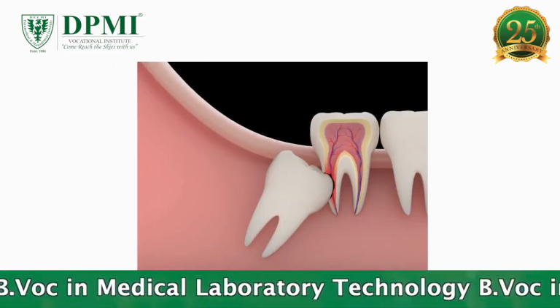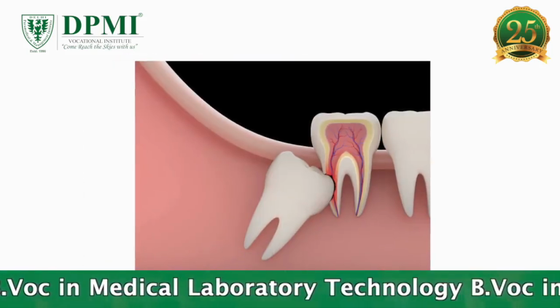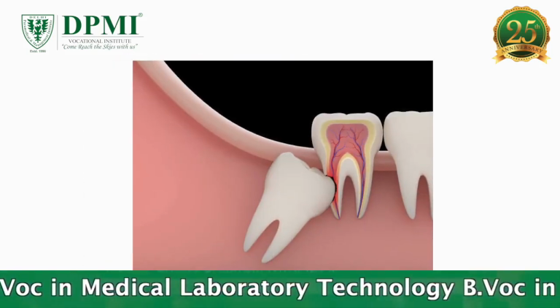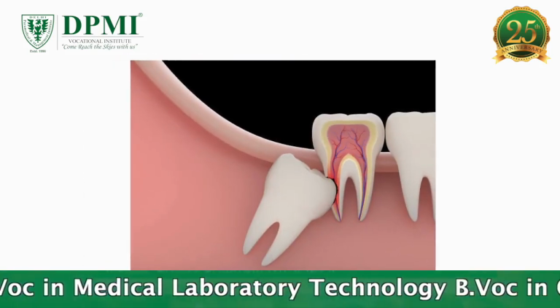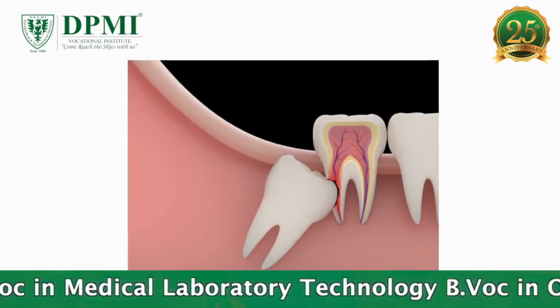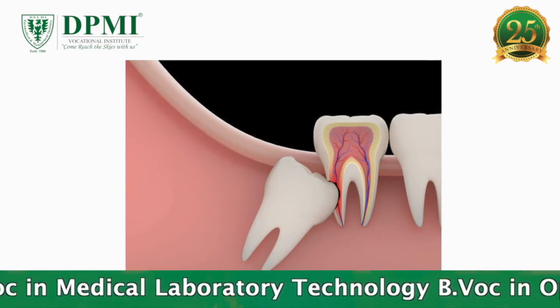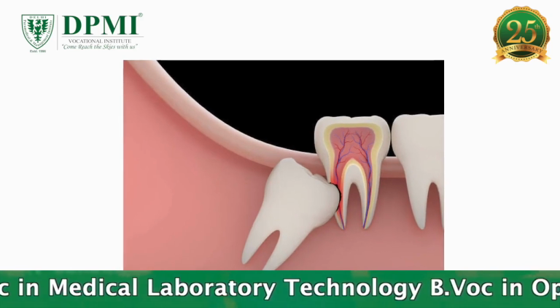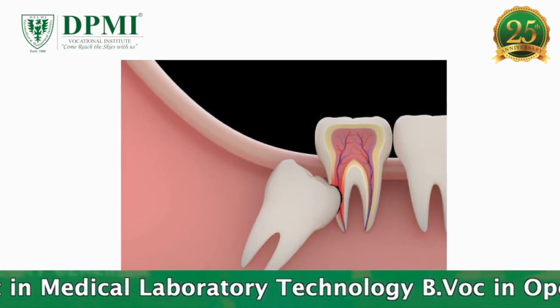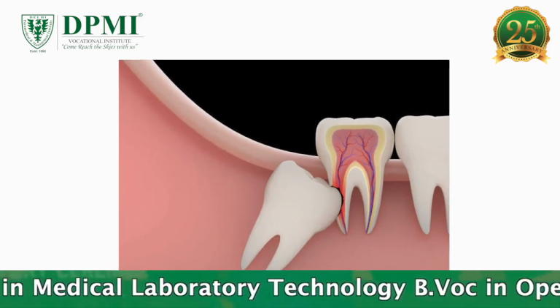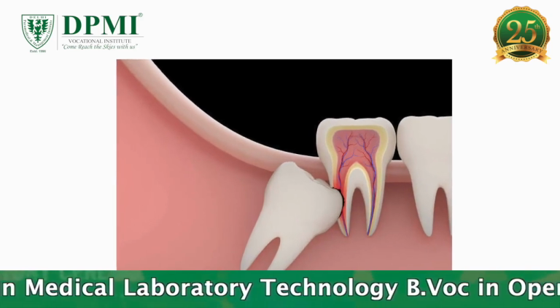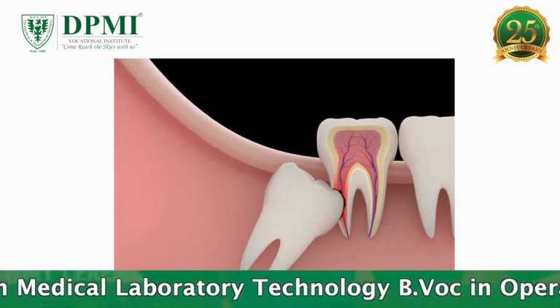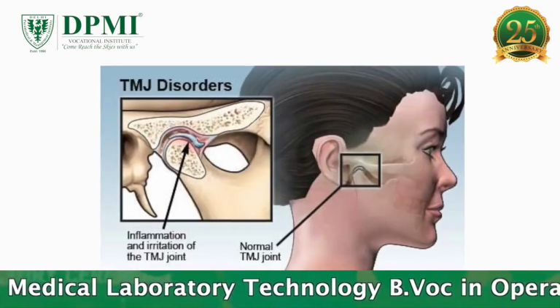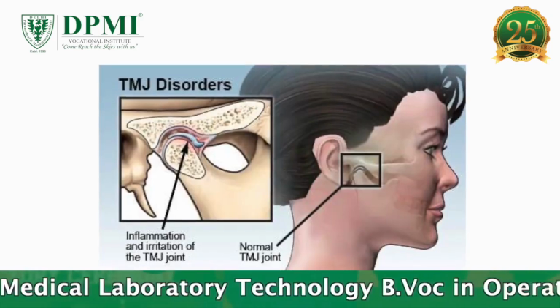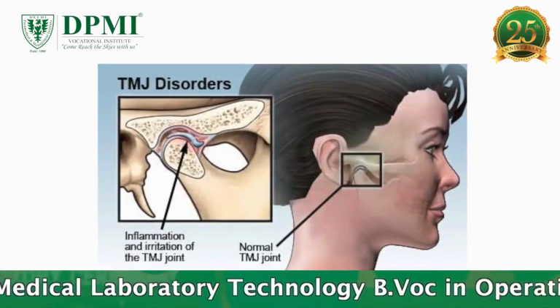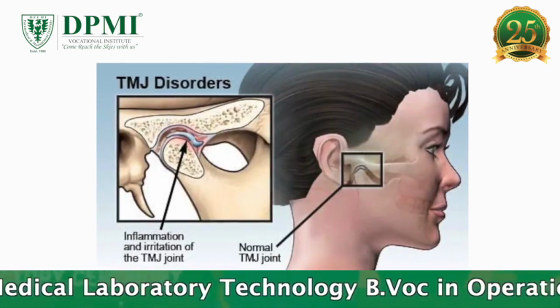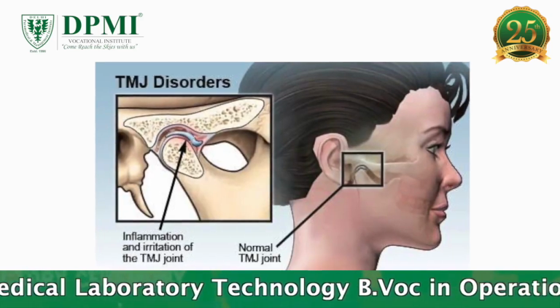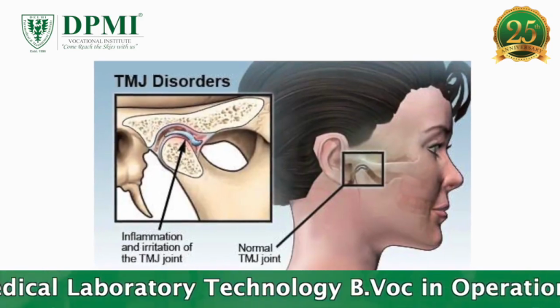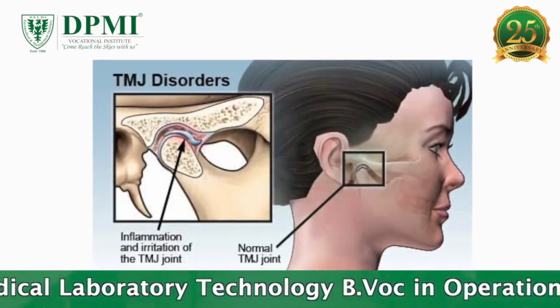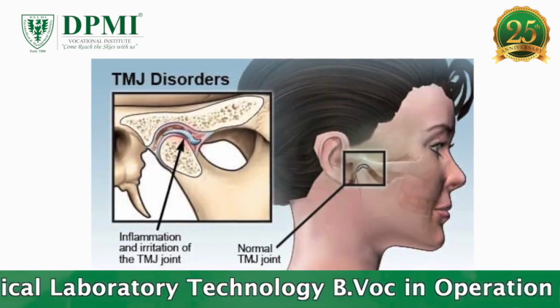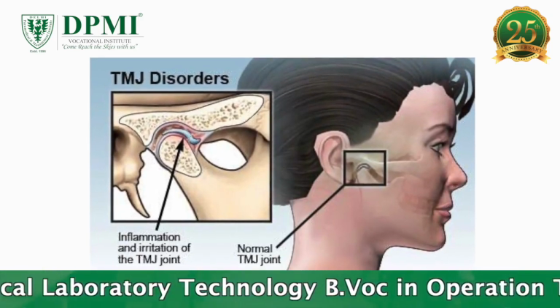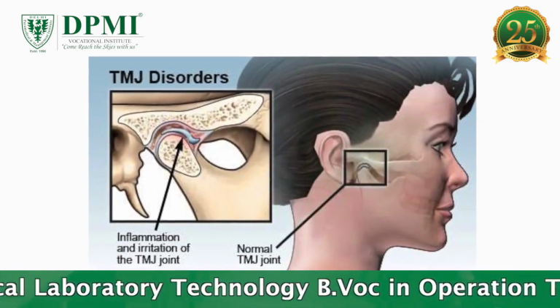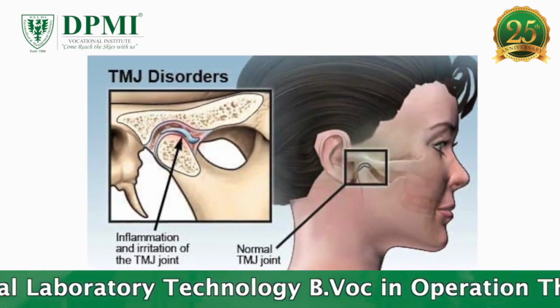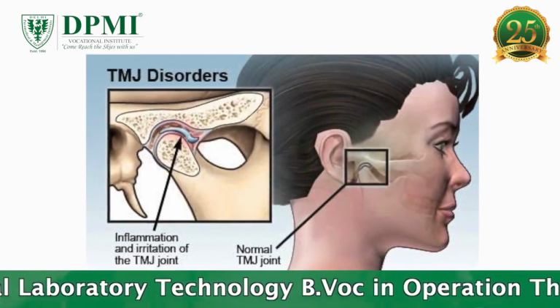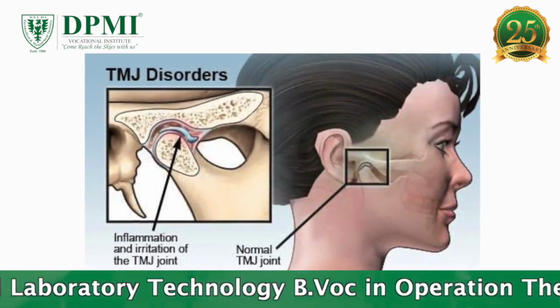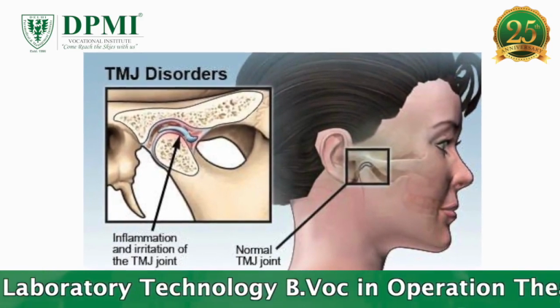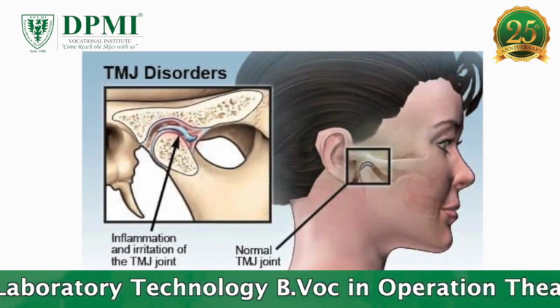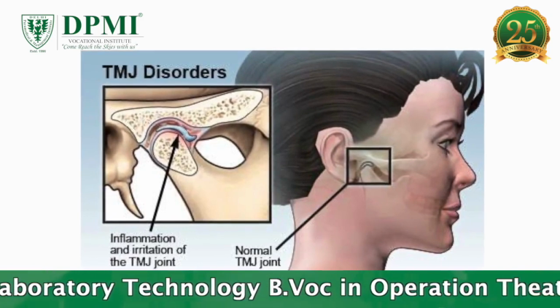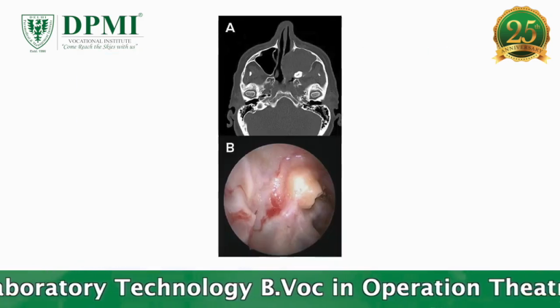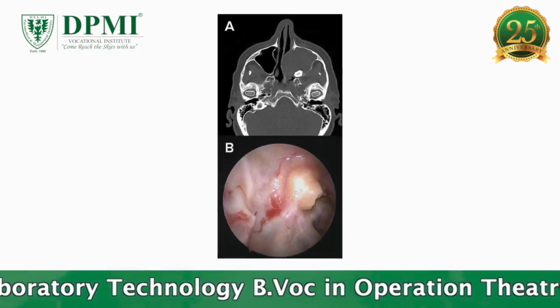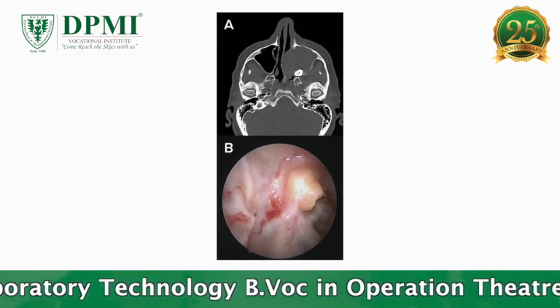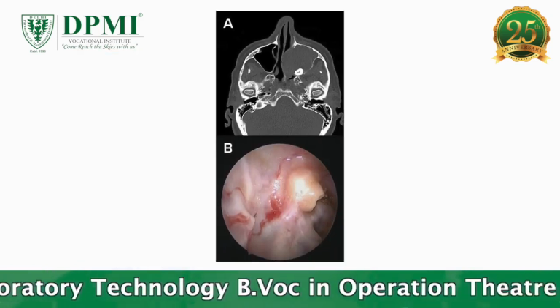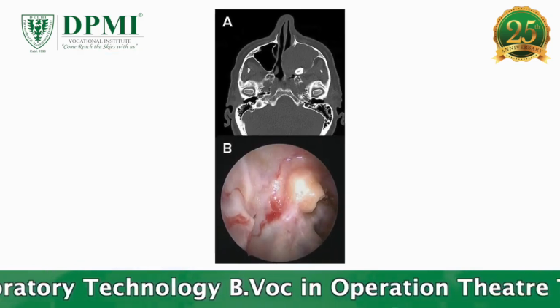It is also indicated for impacted teeth including wisdom teeth, jaw disorders also known as TMJ disorders, and sinusitis.